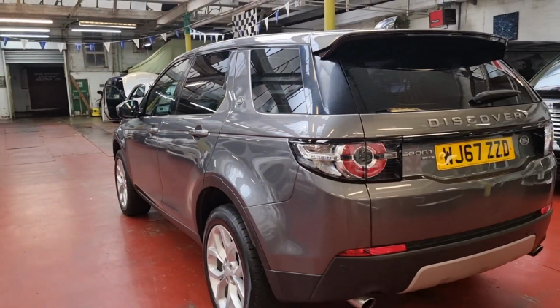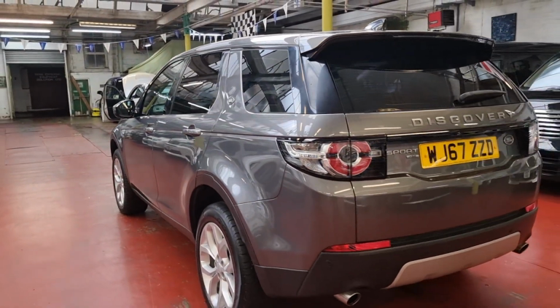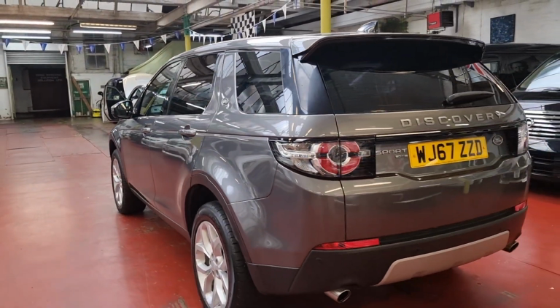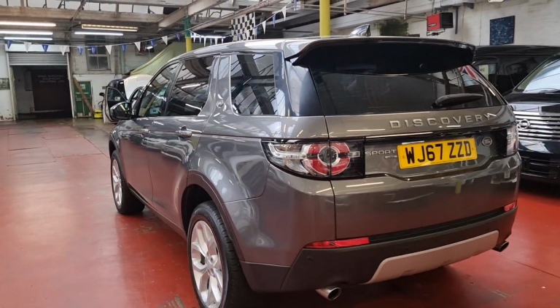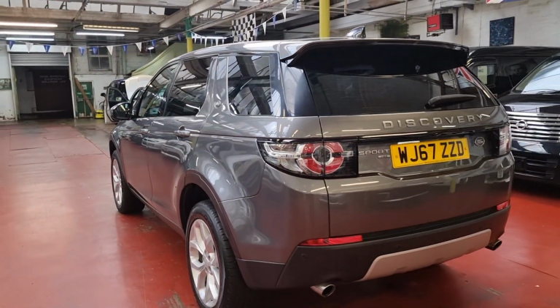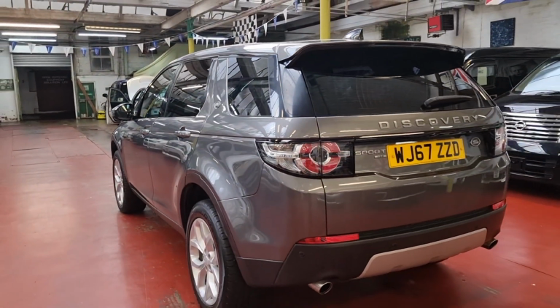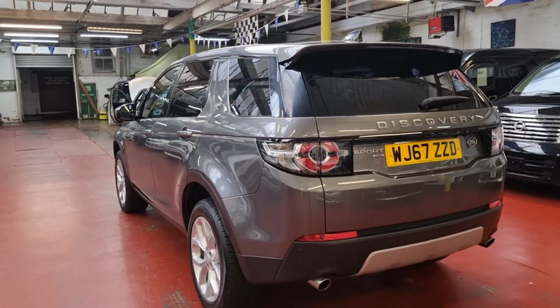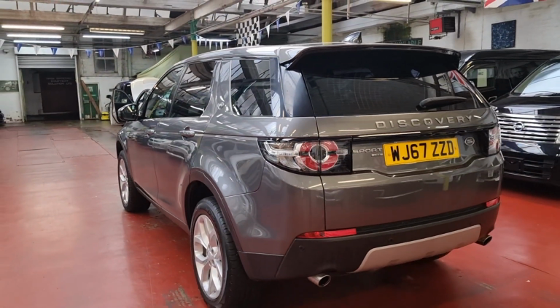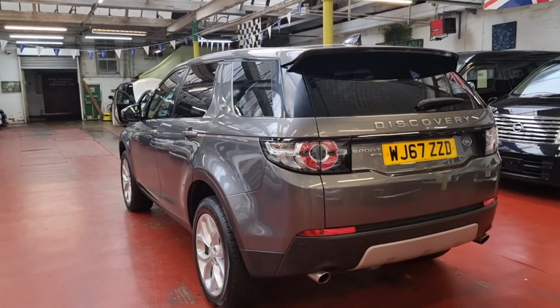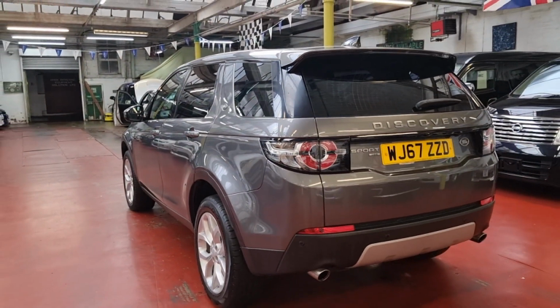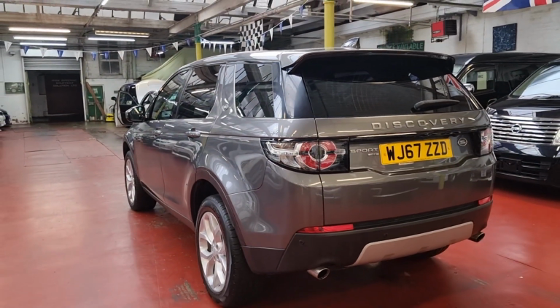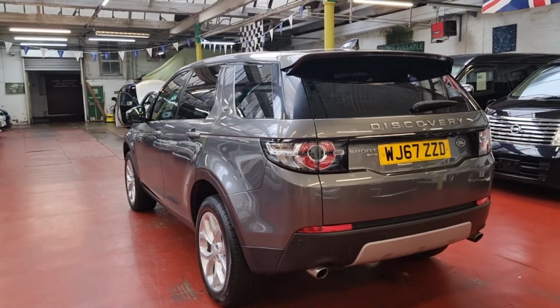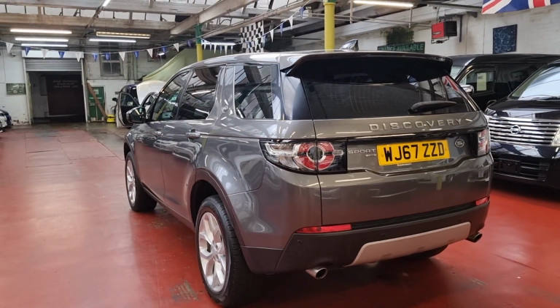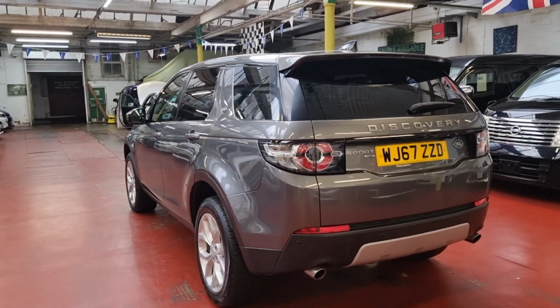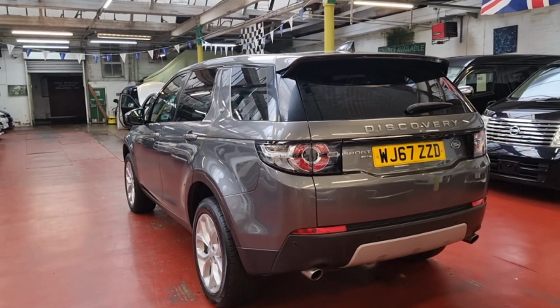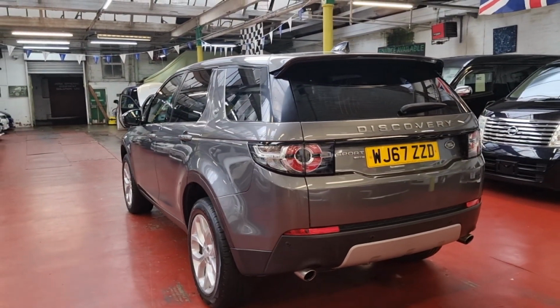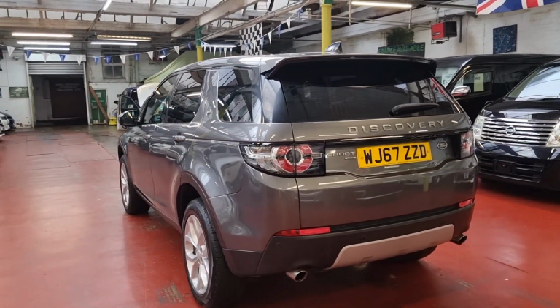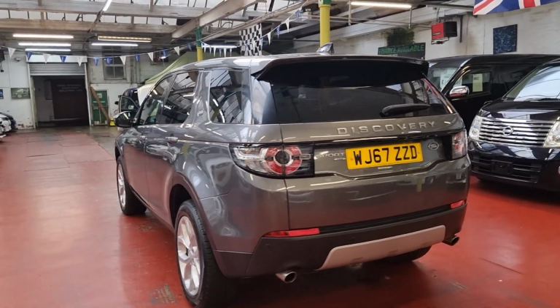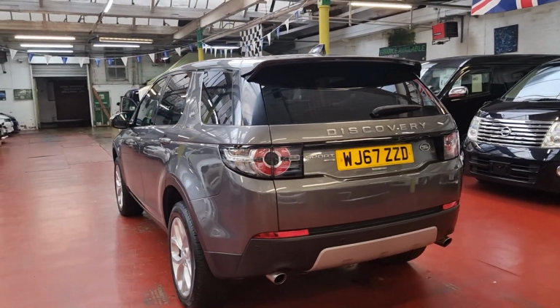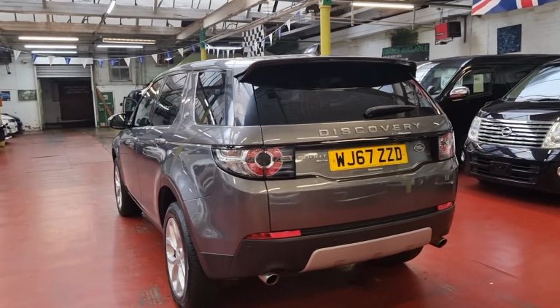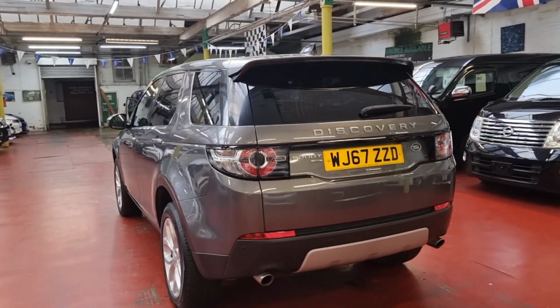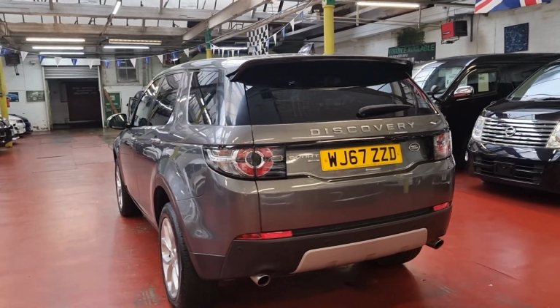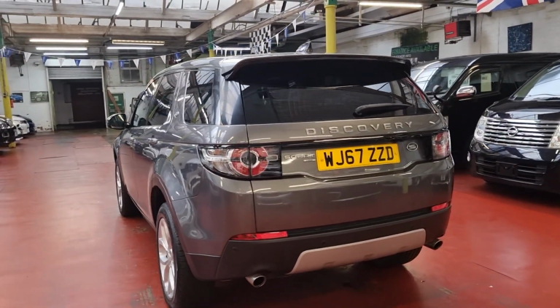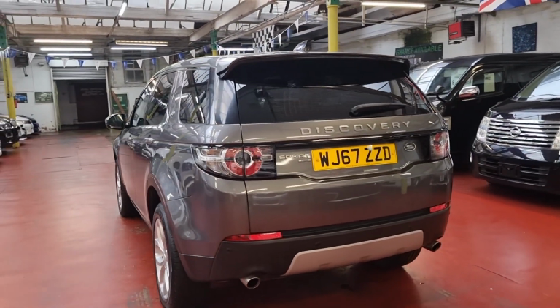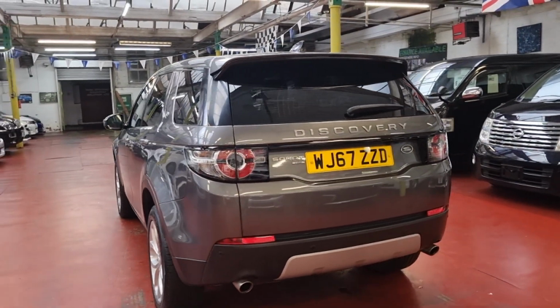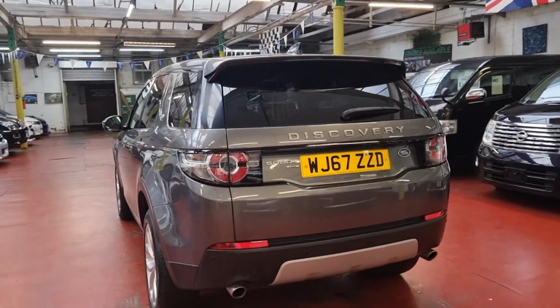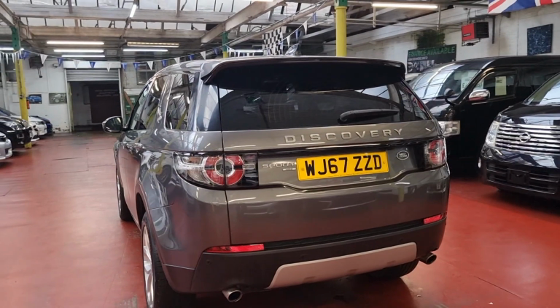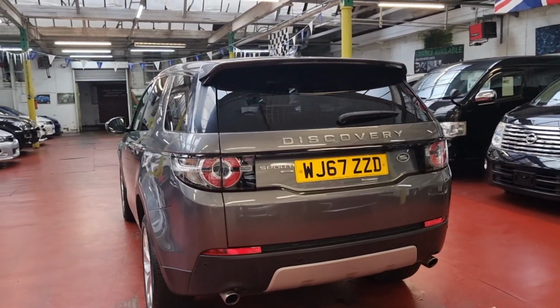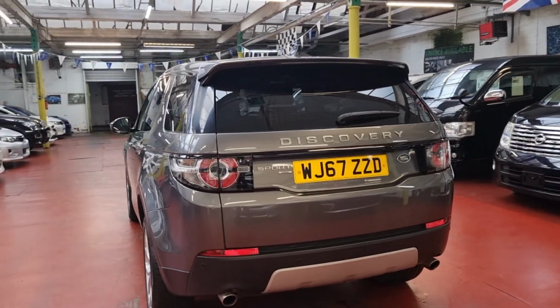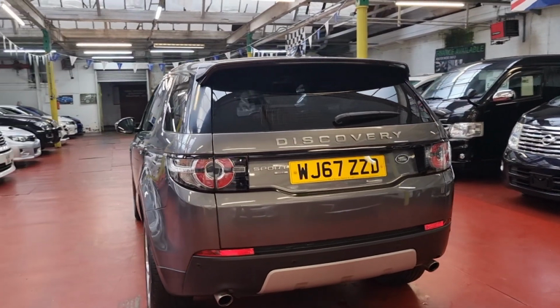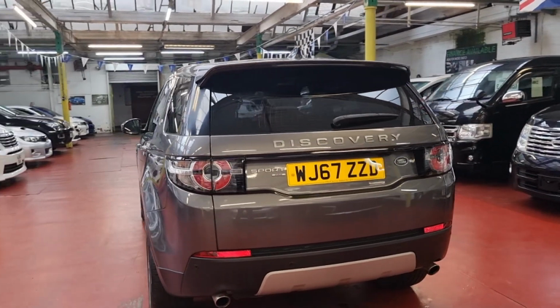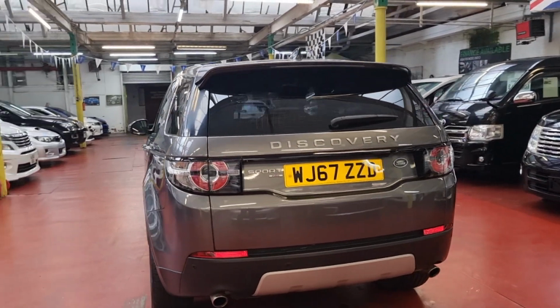It also has rear parking sensors with a rear camera, and it is a seven seater.